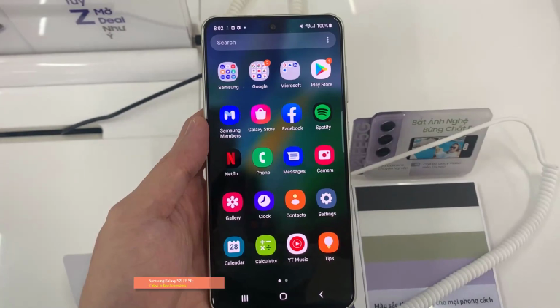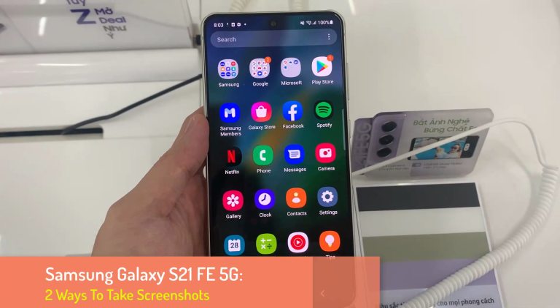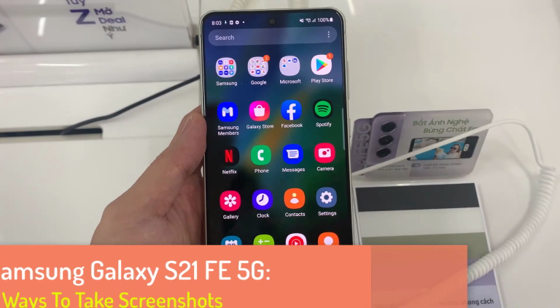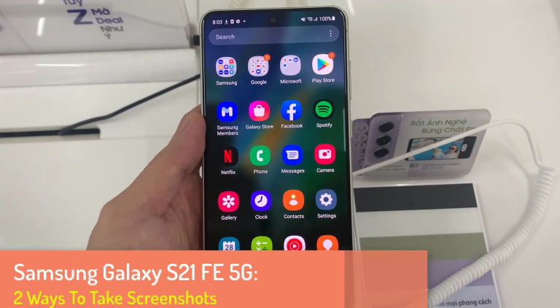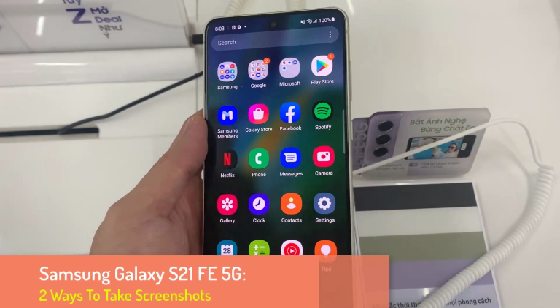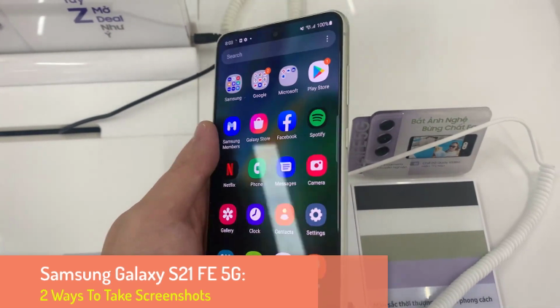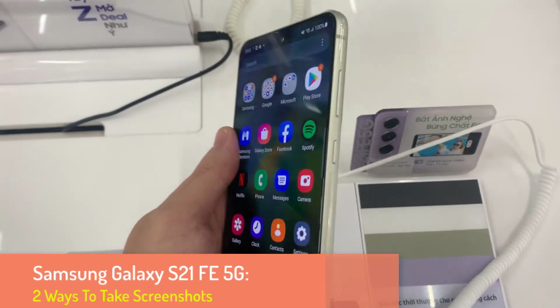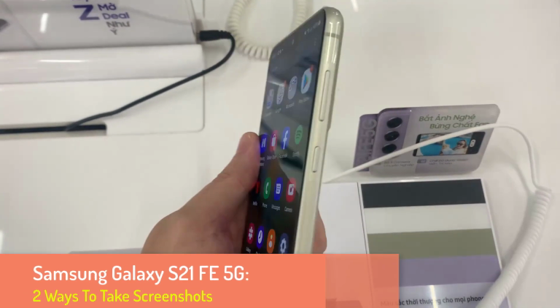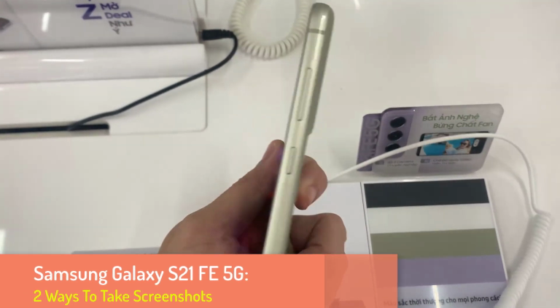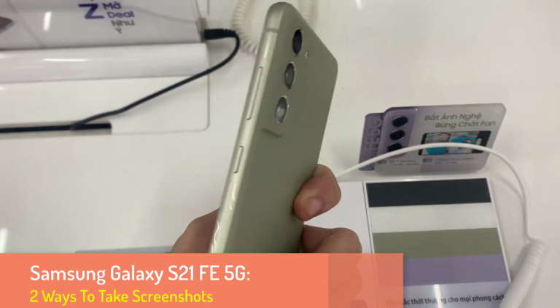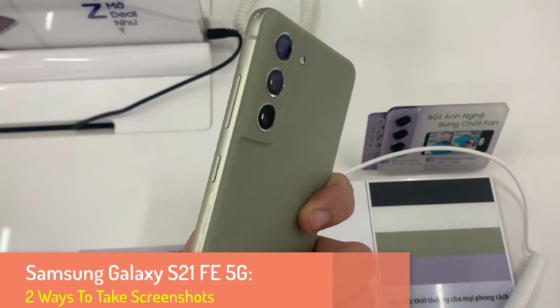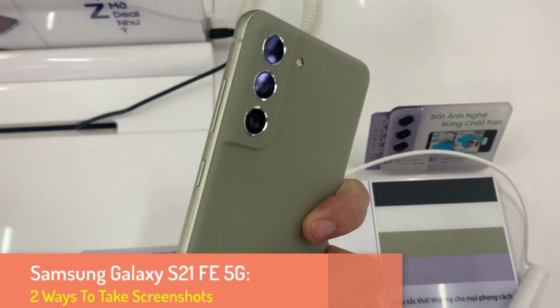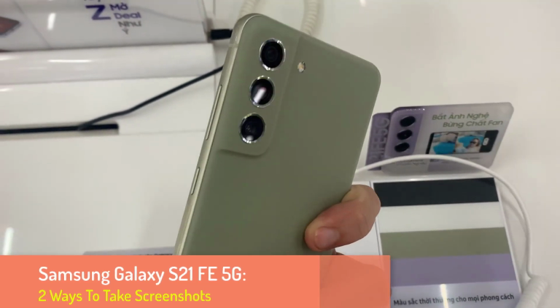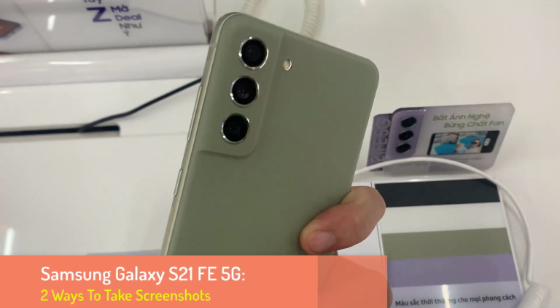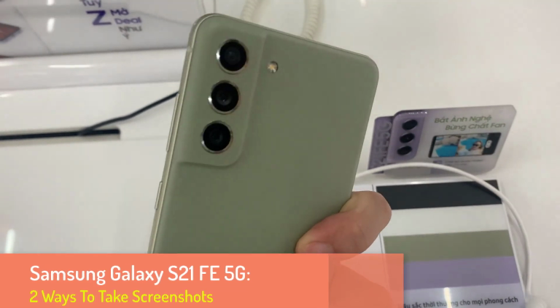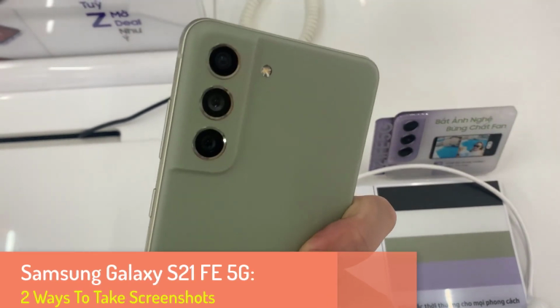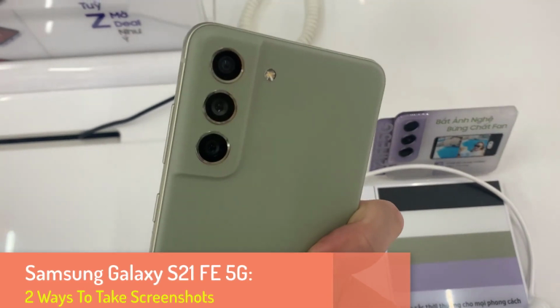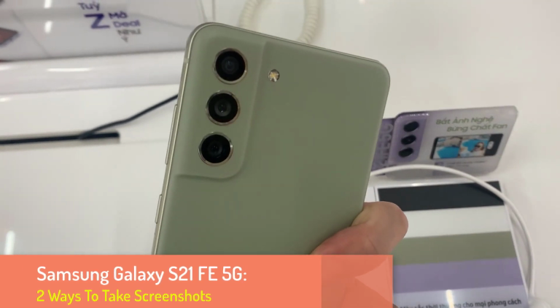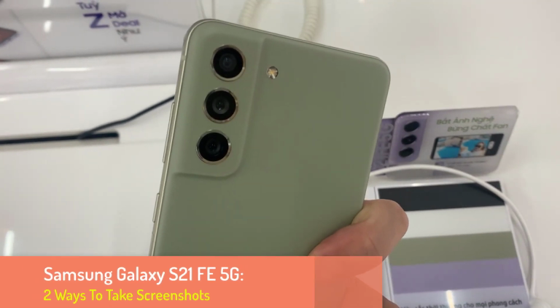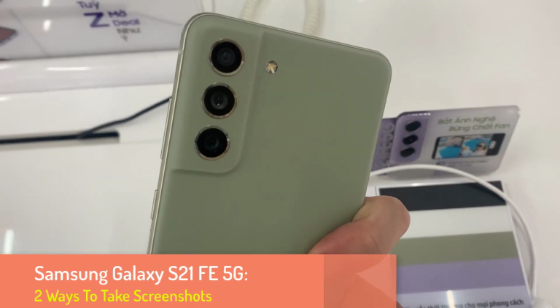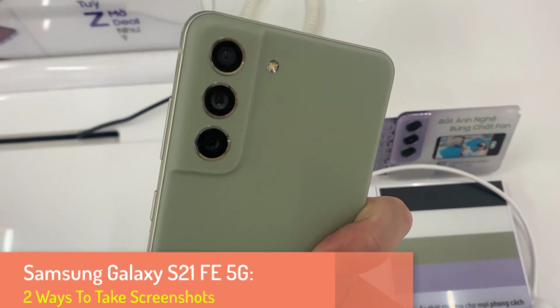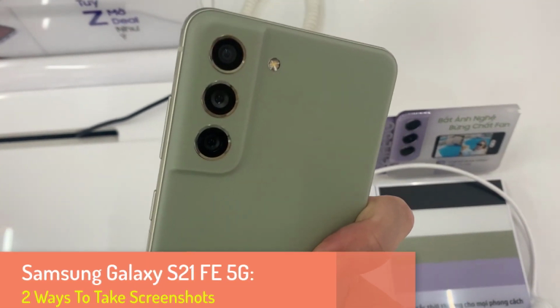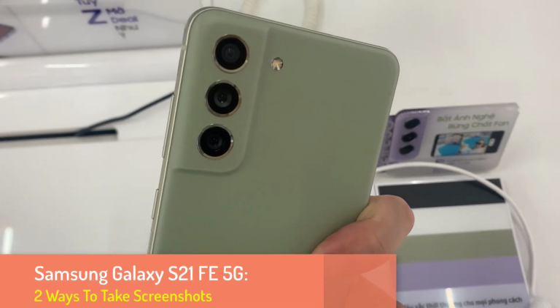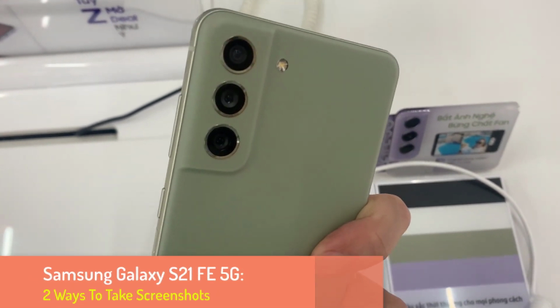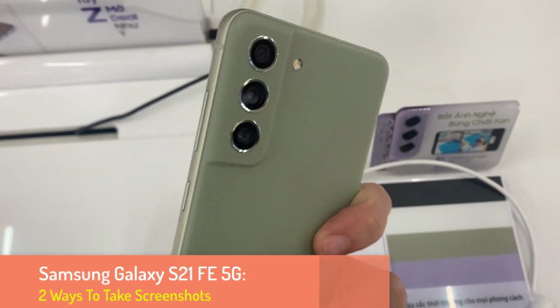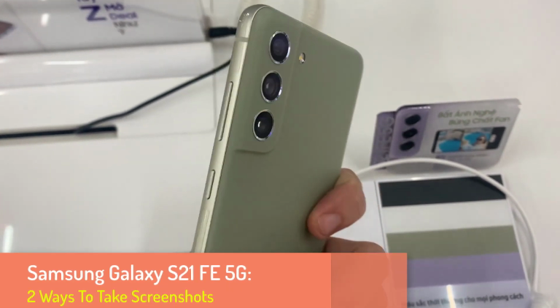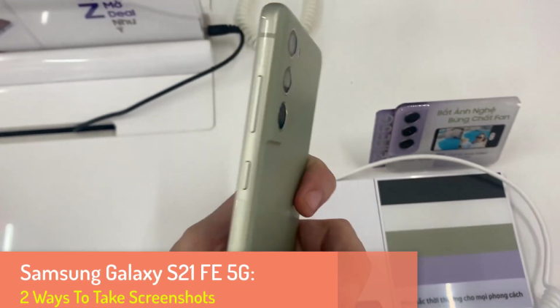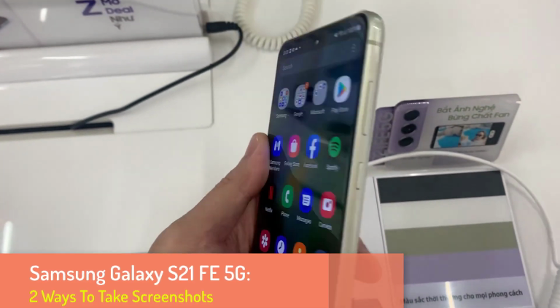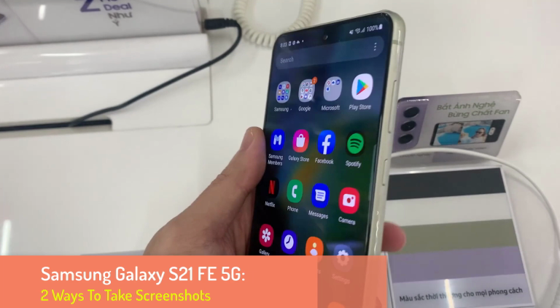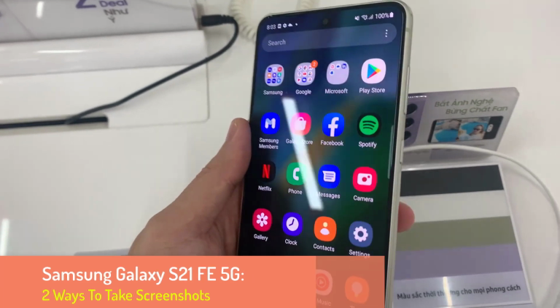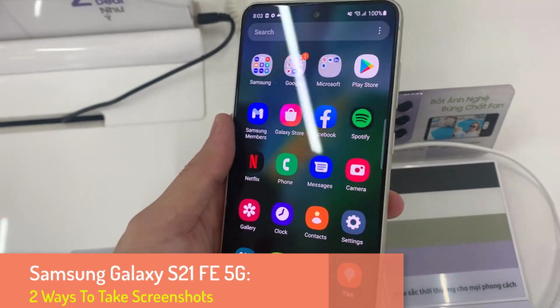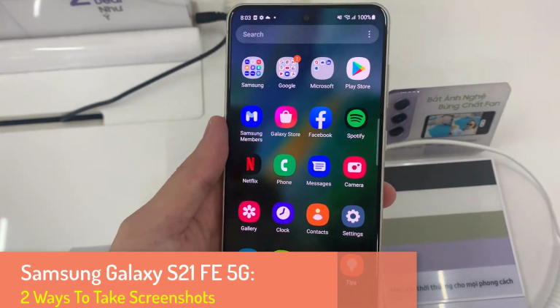Hello everyone. This video will show you how to take a screenshot on Samsung Galaxy S21 FE.